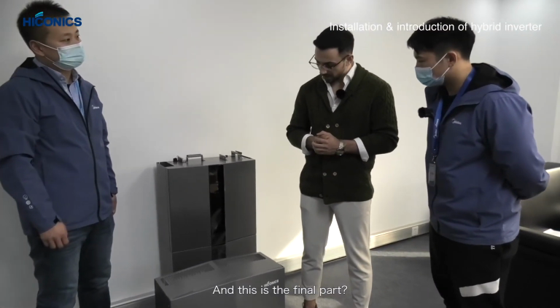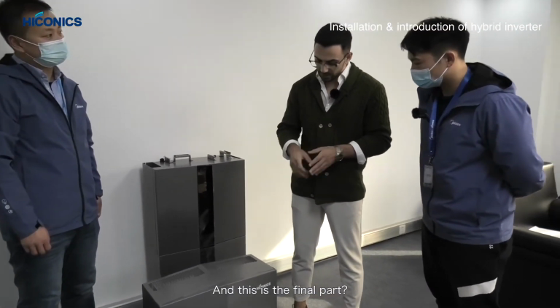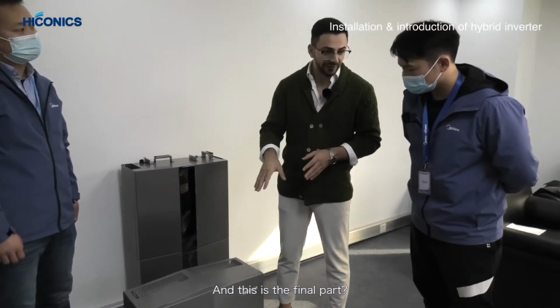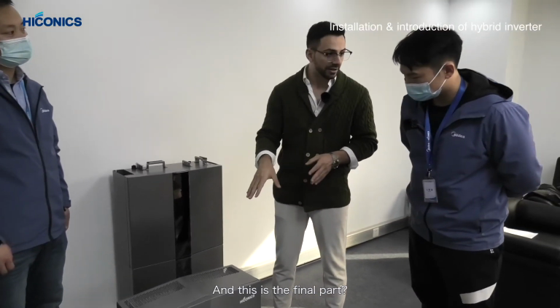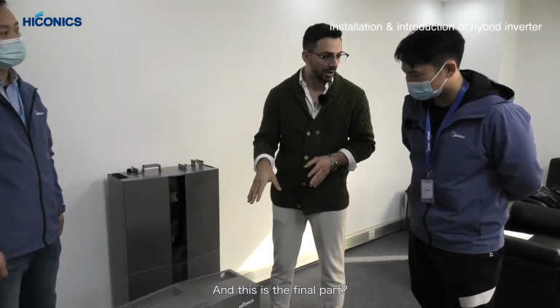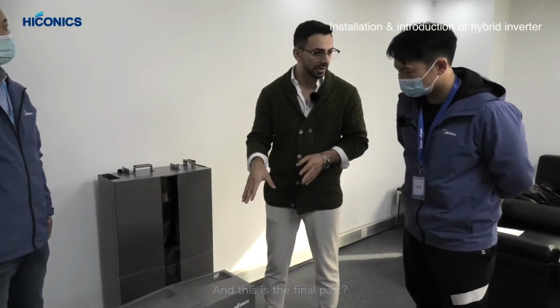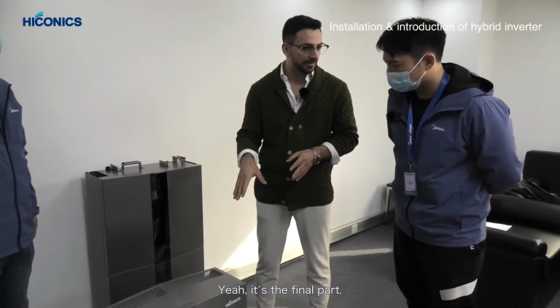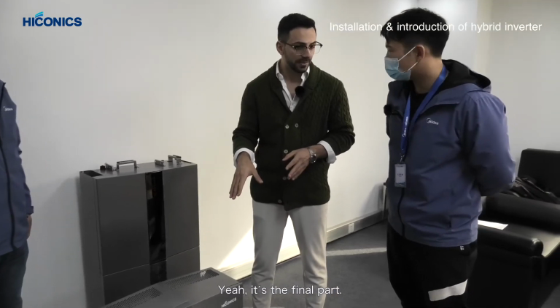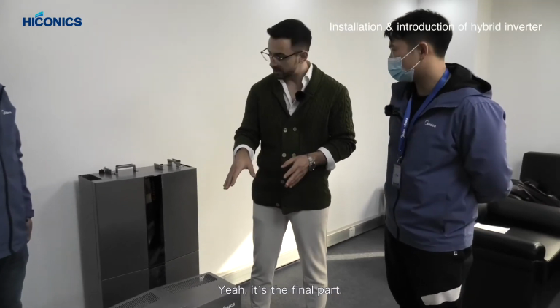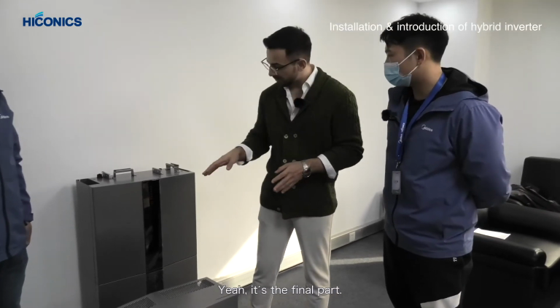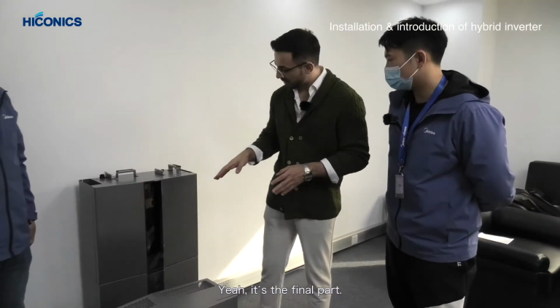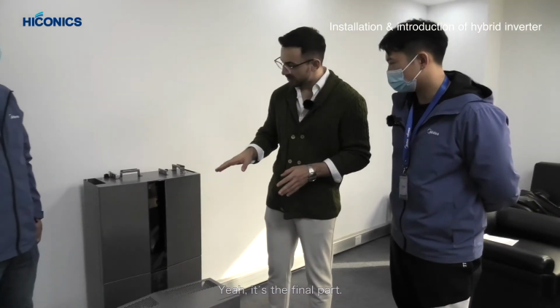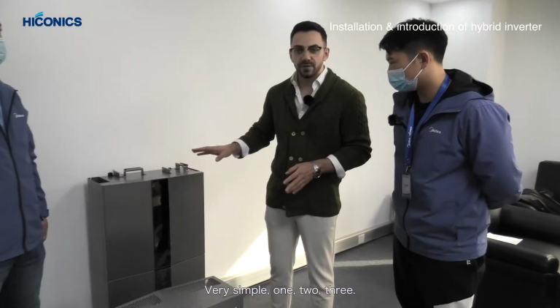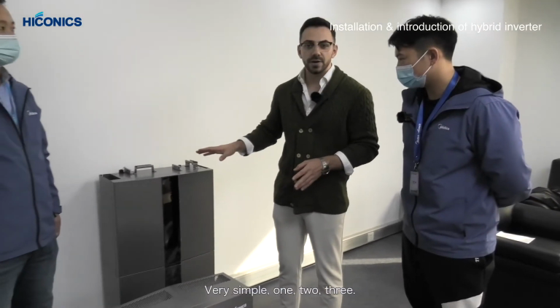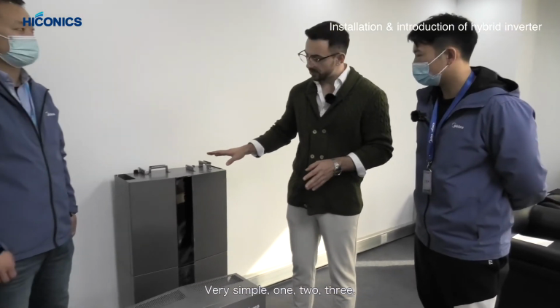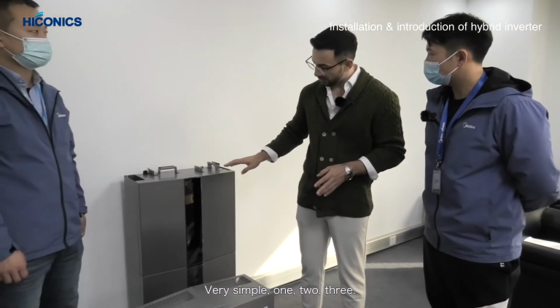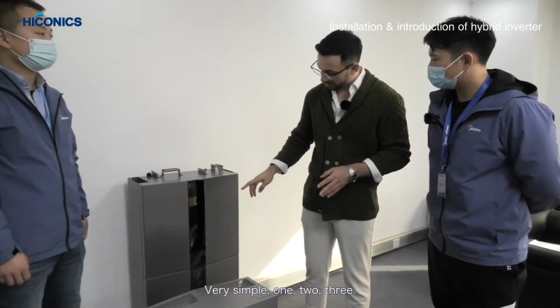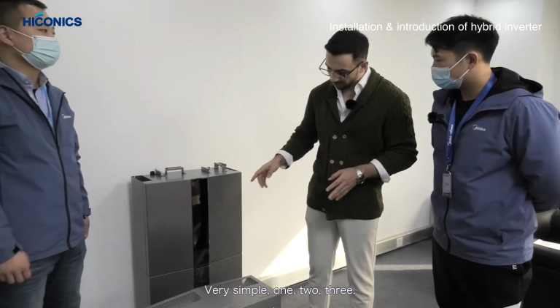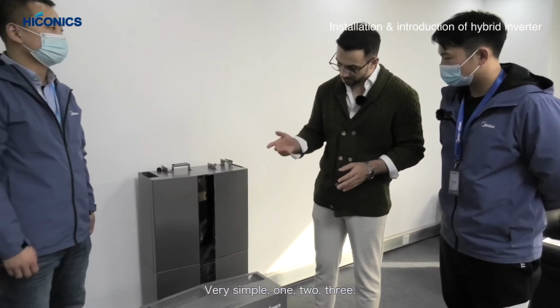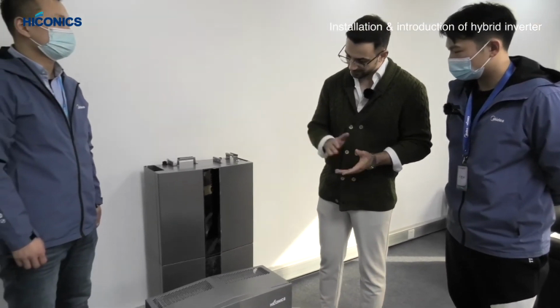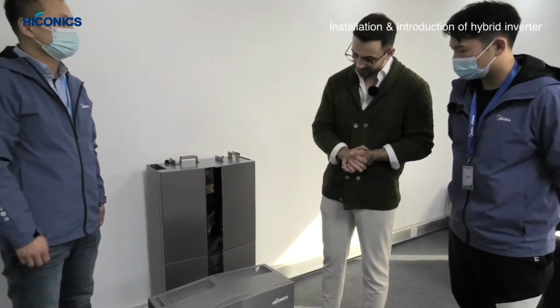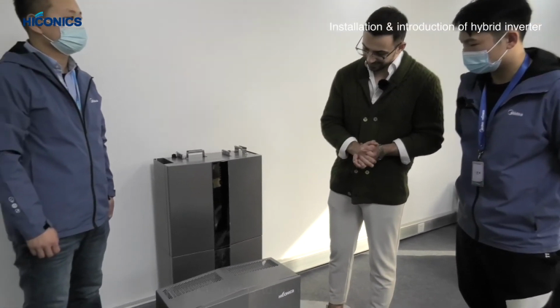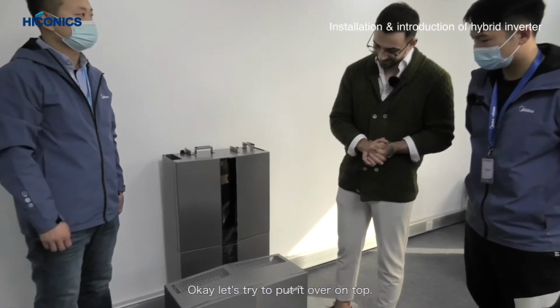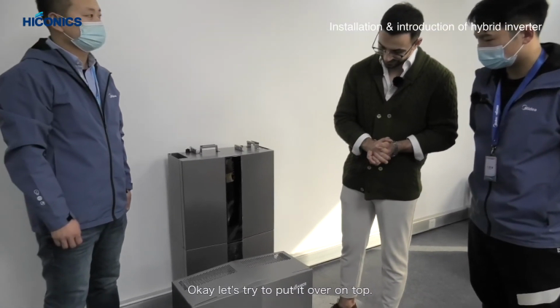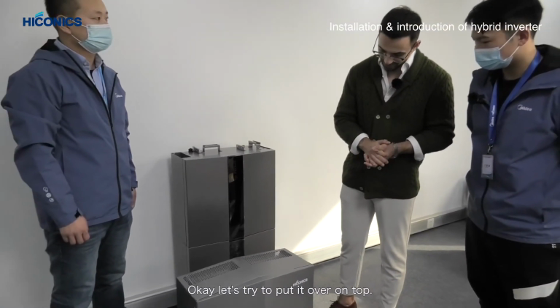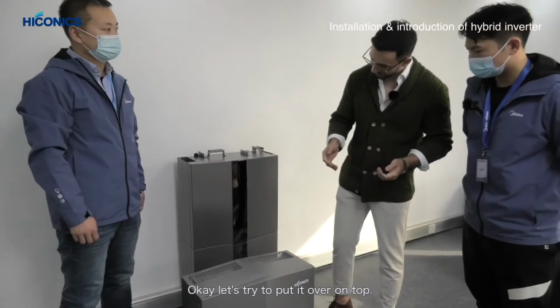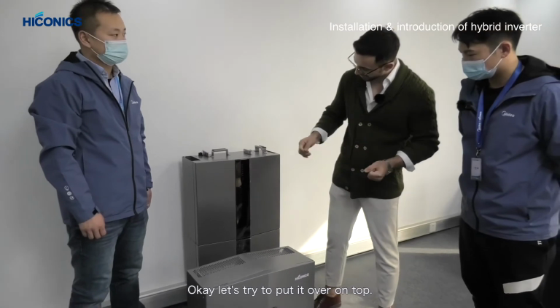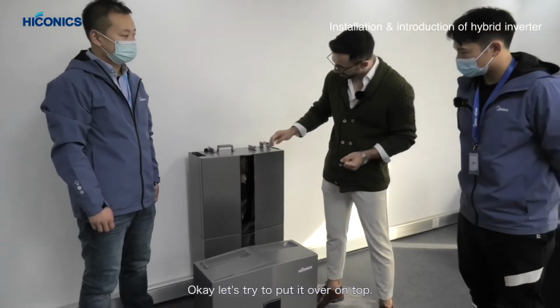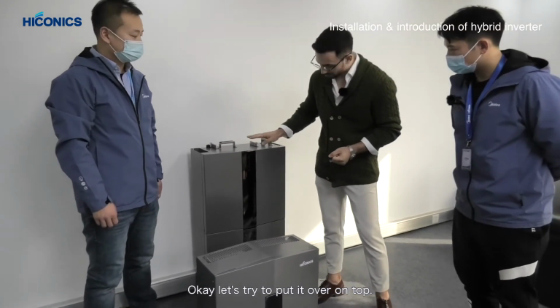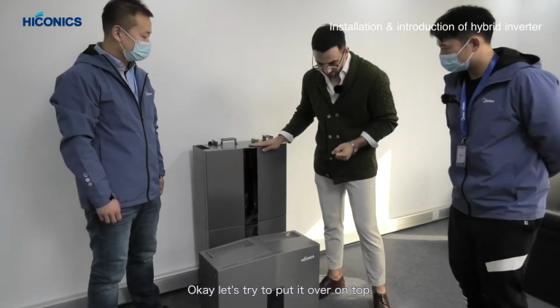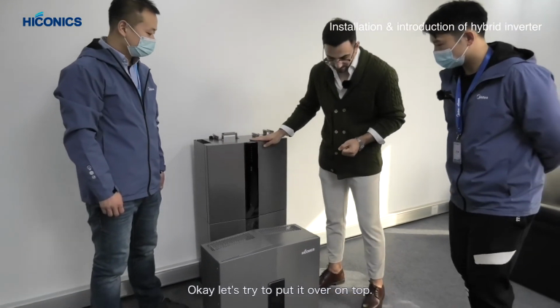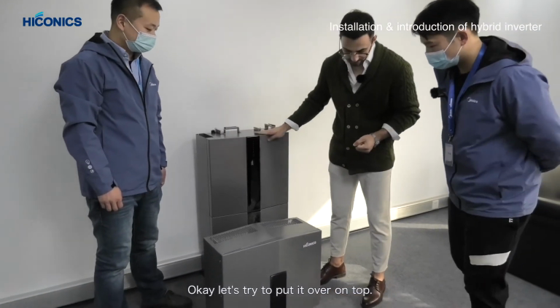This is the final part — just two parts, very simple. Let's try to put it on top.